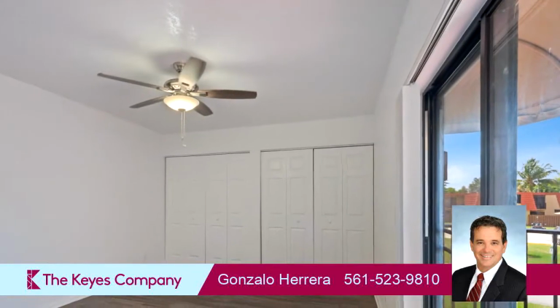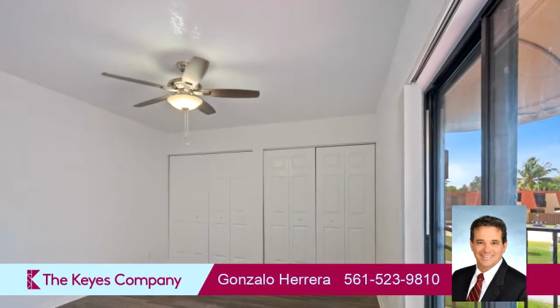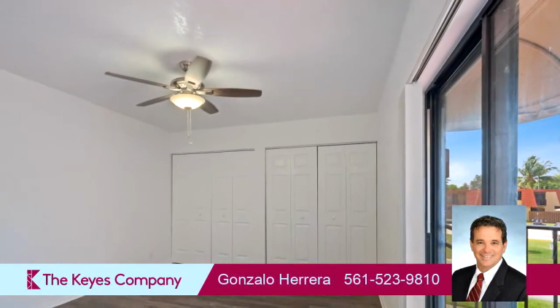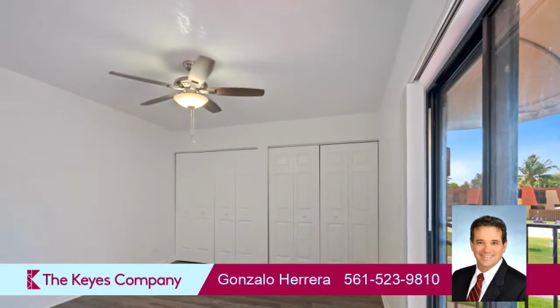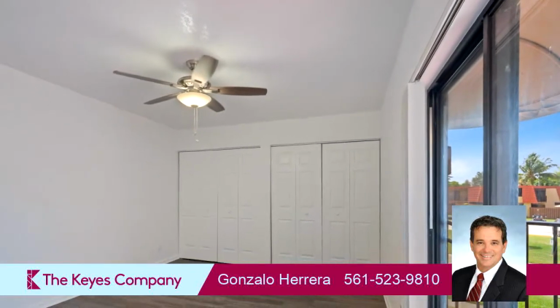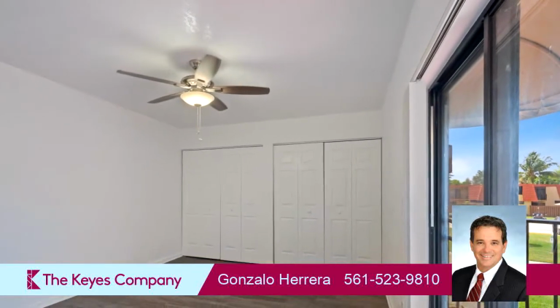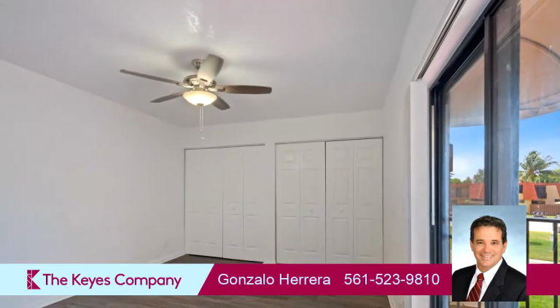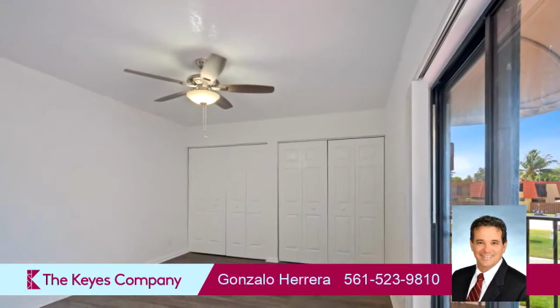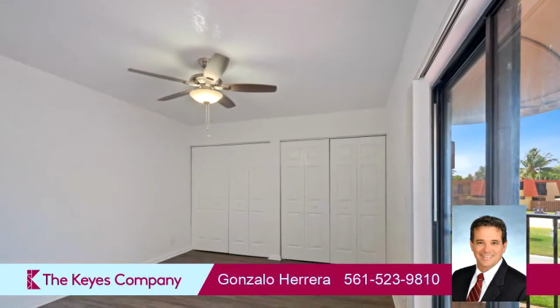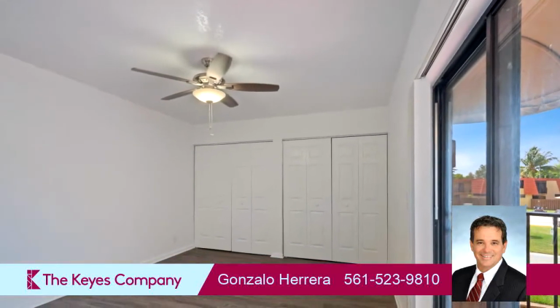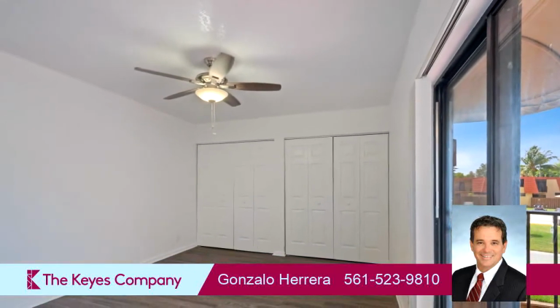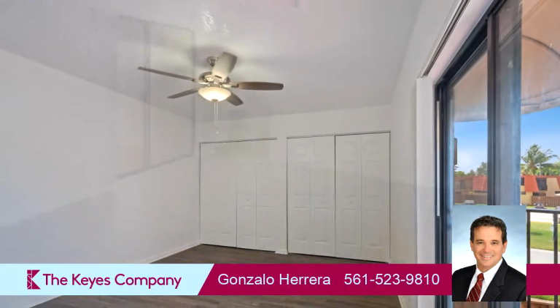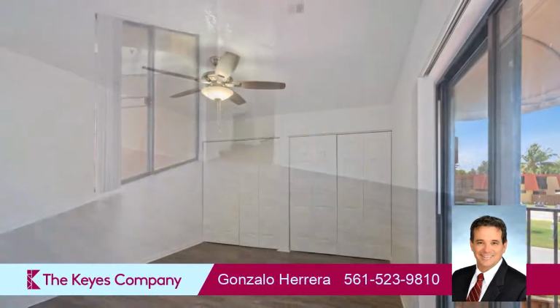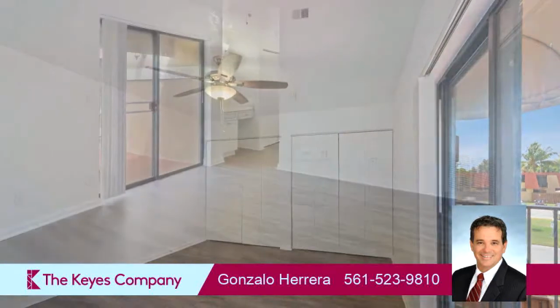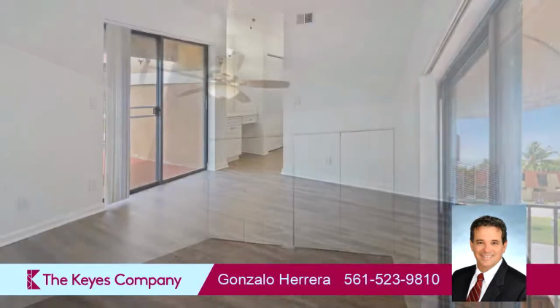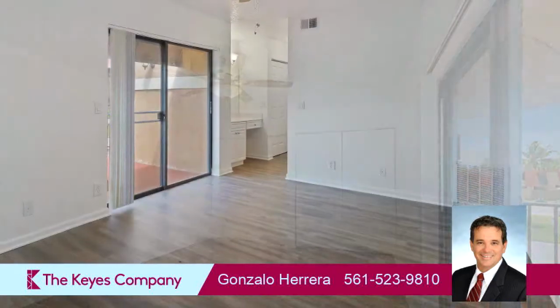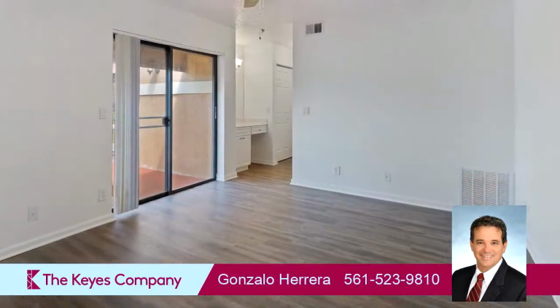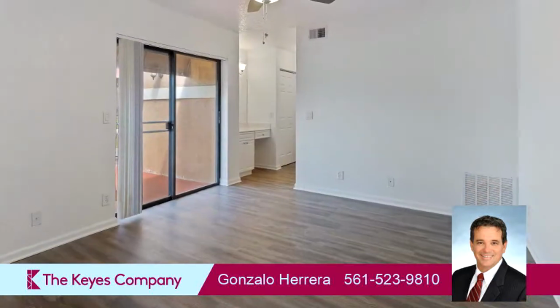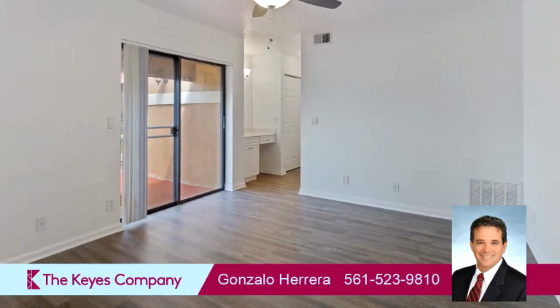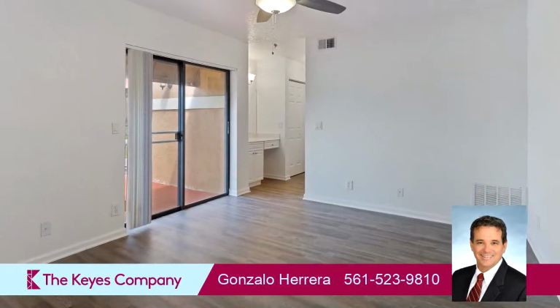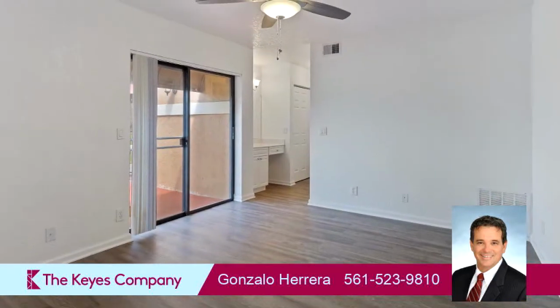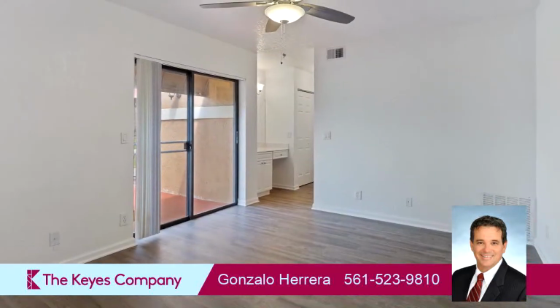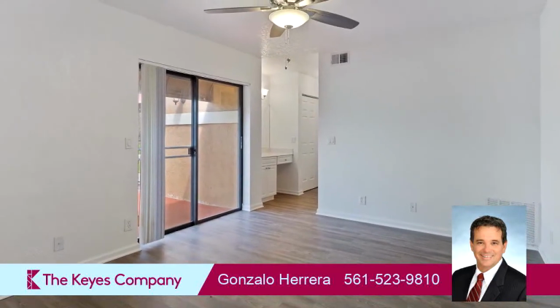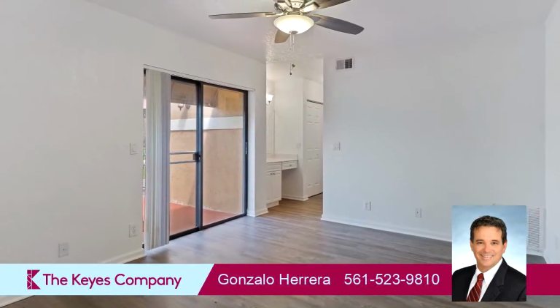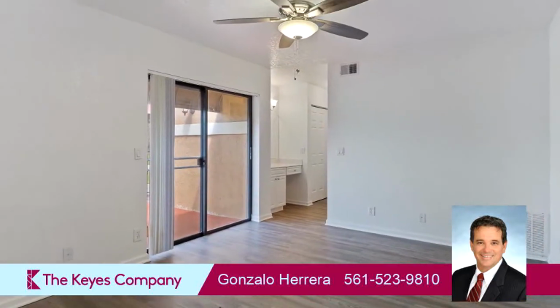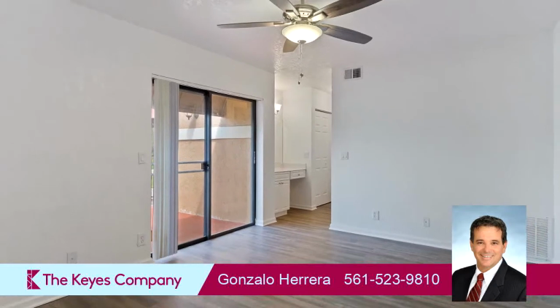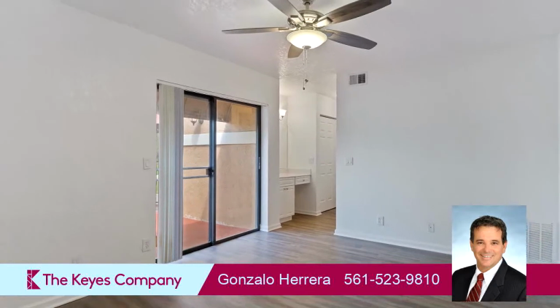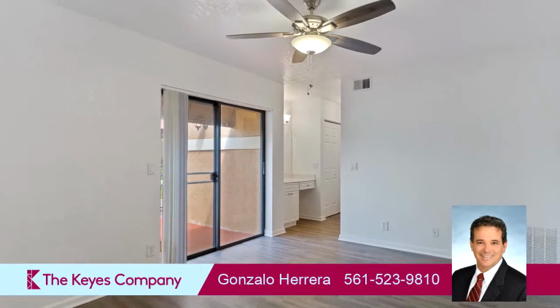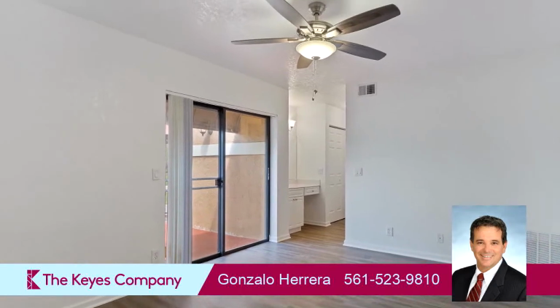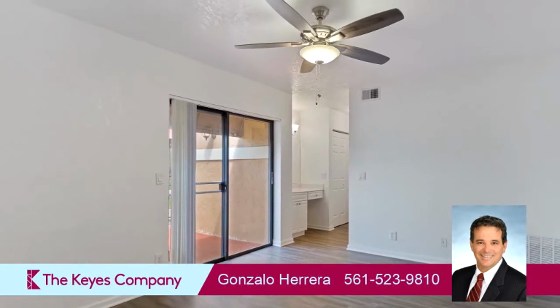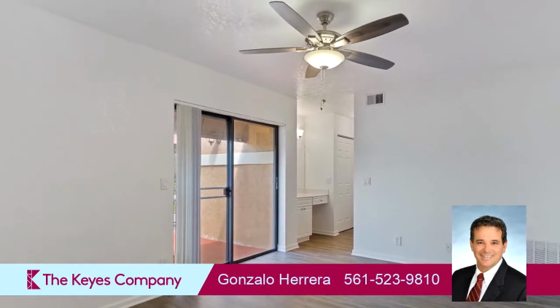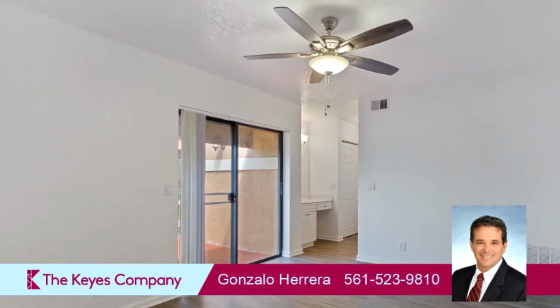This property is represented by Gonzalo Jareva, the Kay's Company.